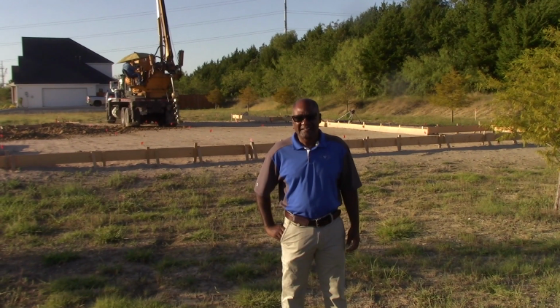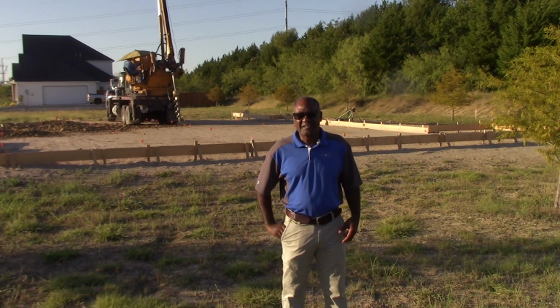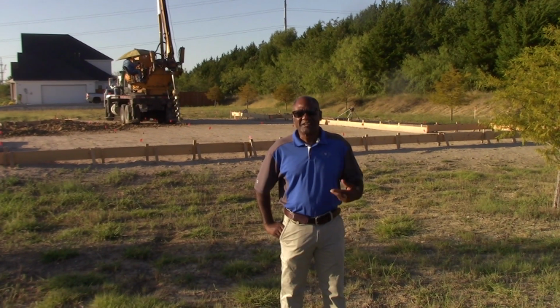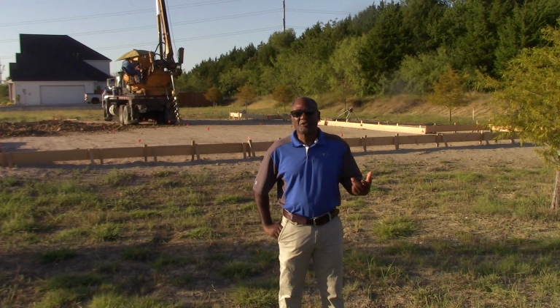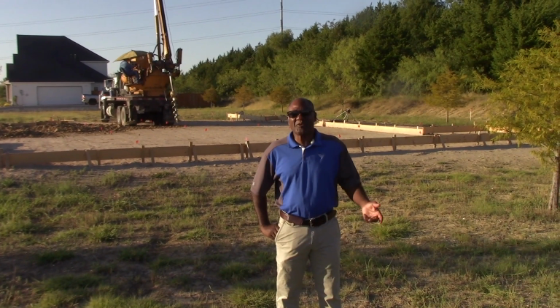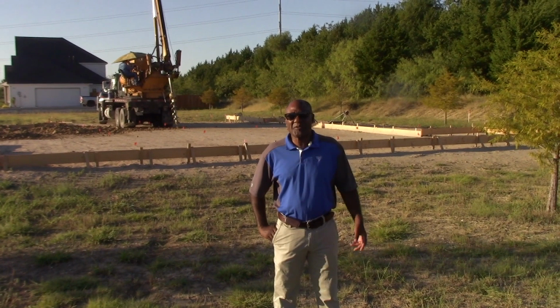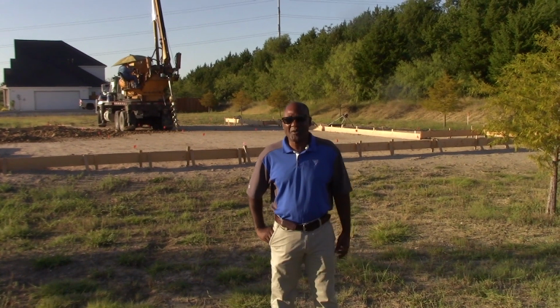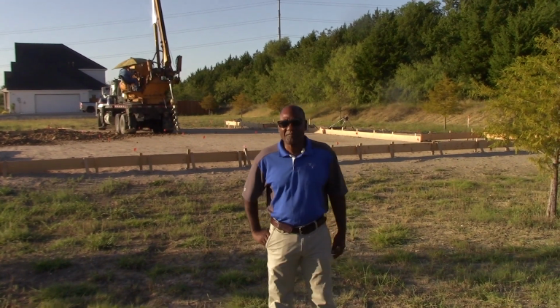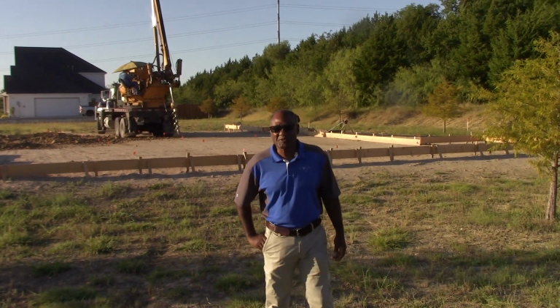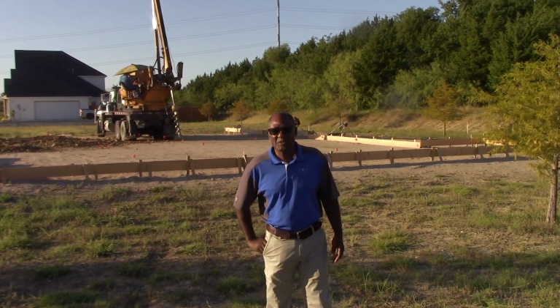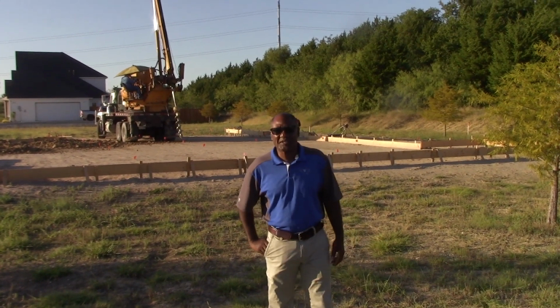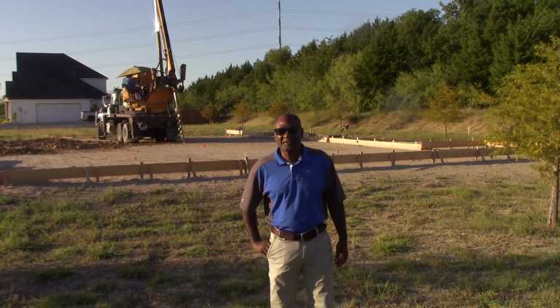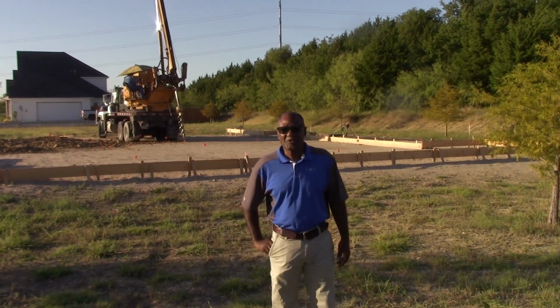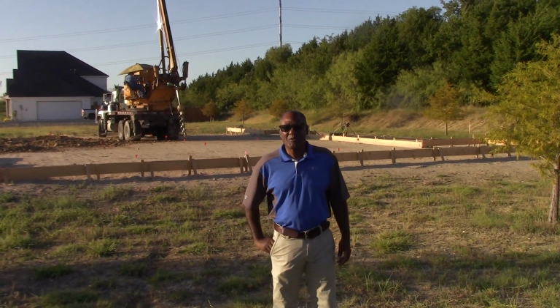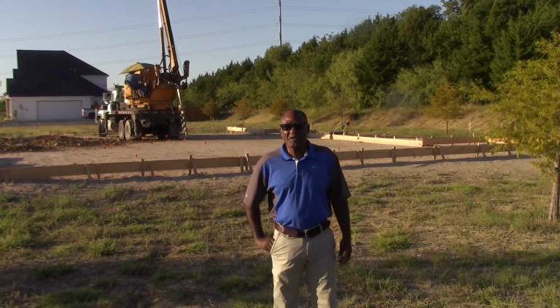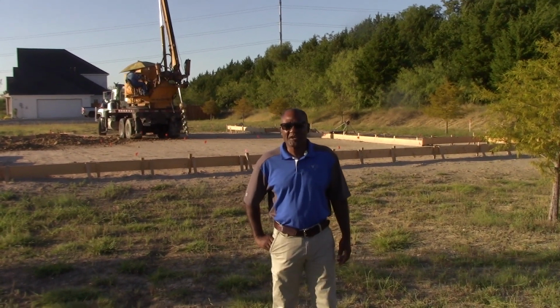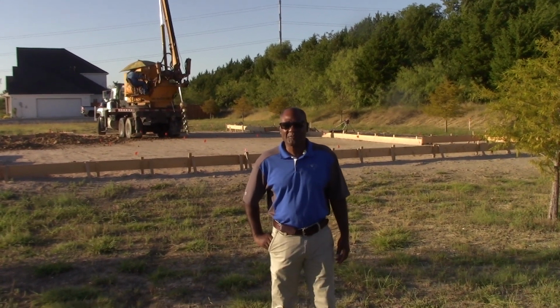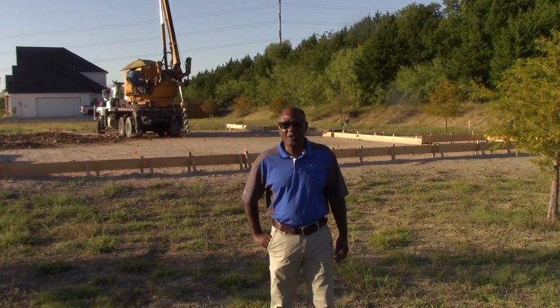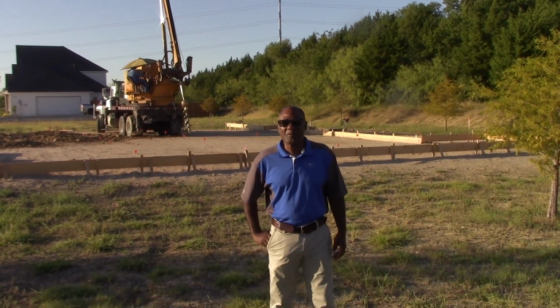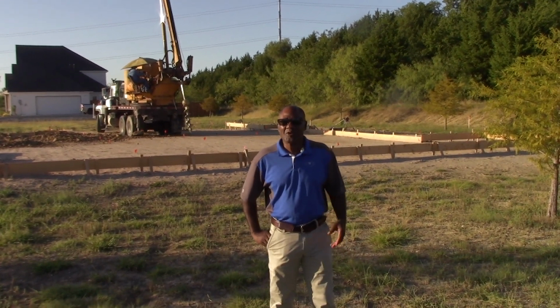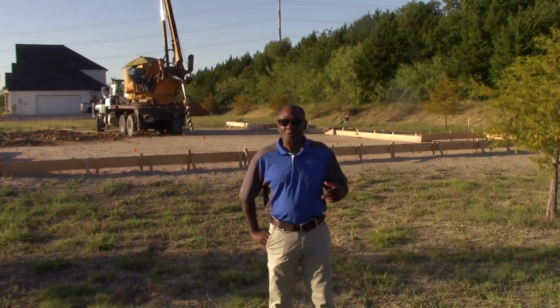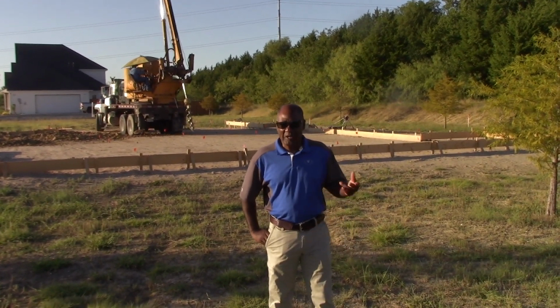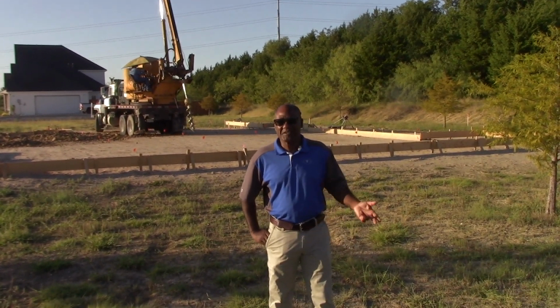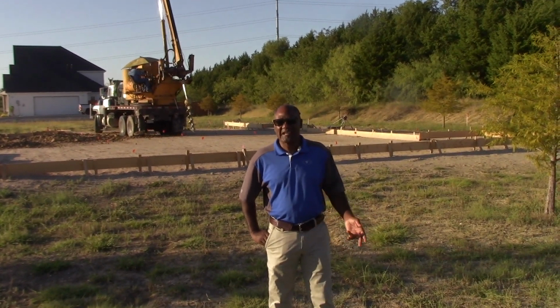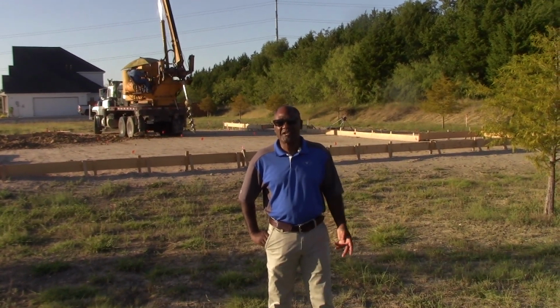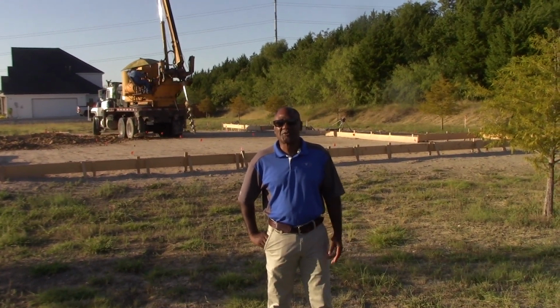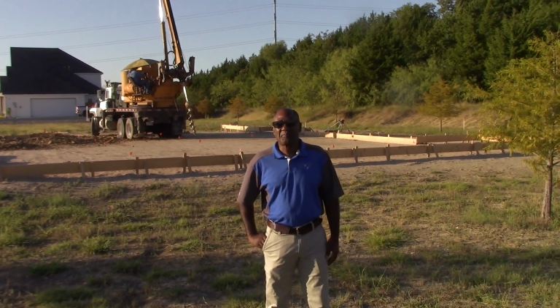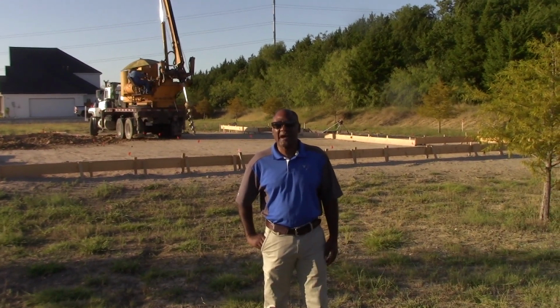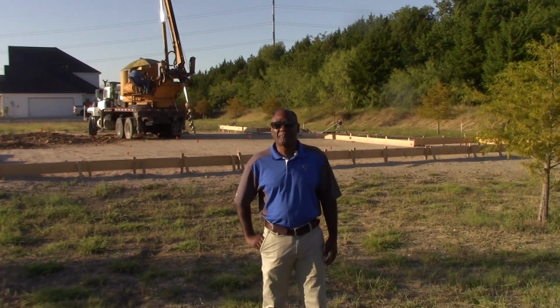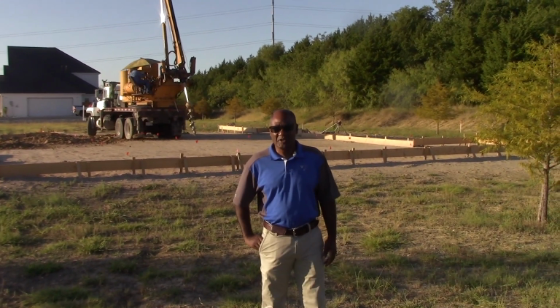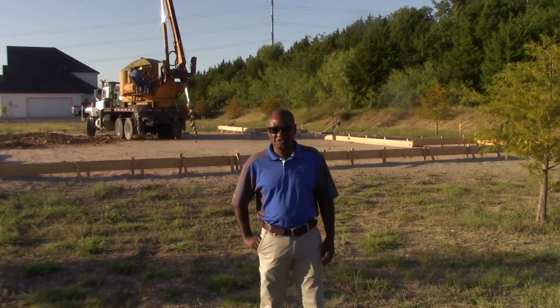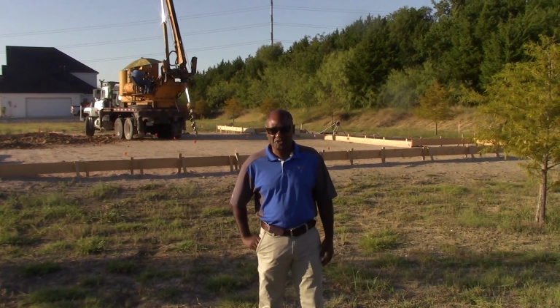Good morning everyone. Milton Whitmore, Whitmore Custom Home. Welcome again to the Buy a Build show.